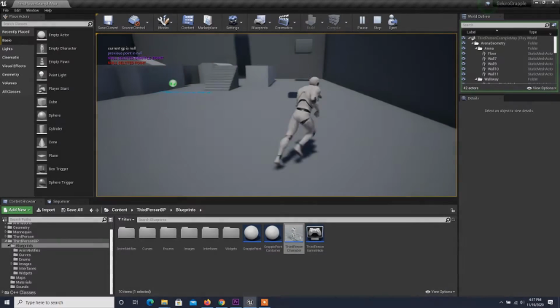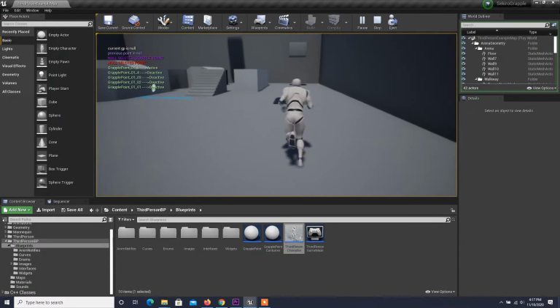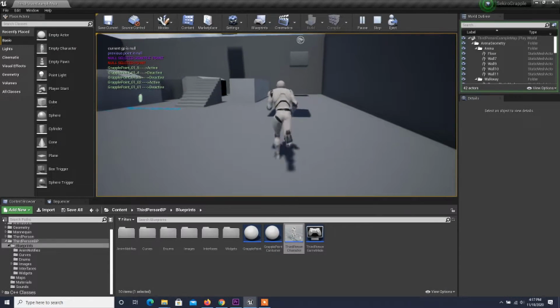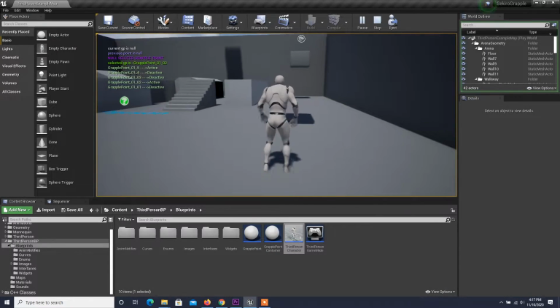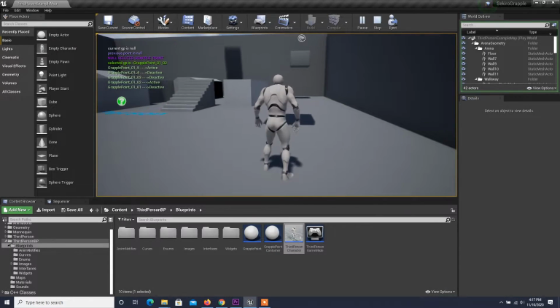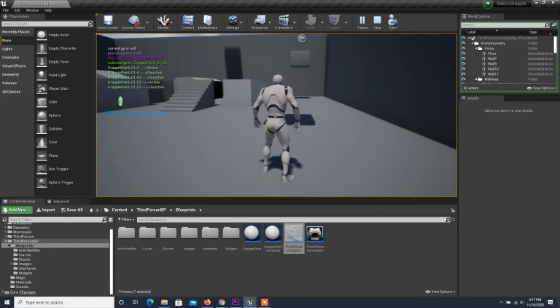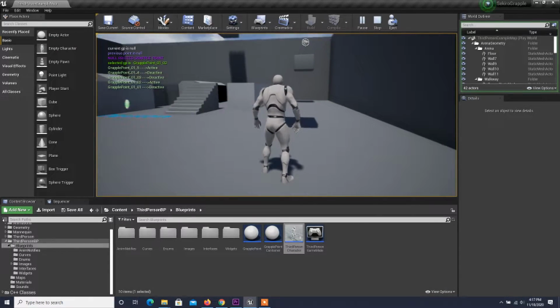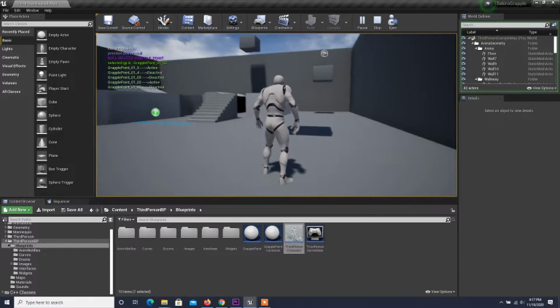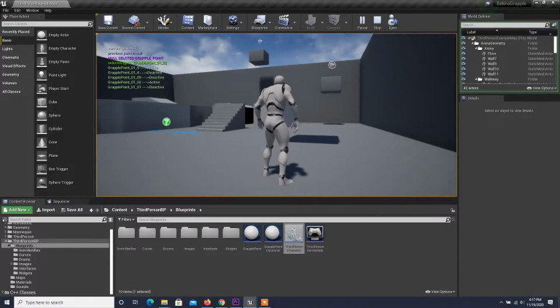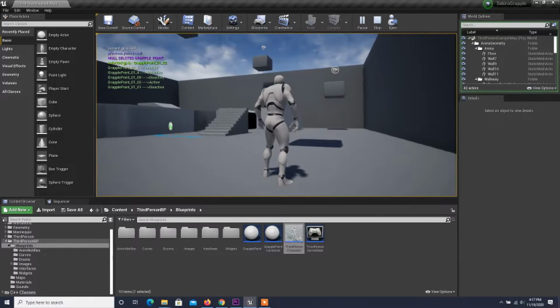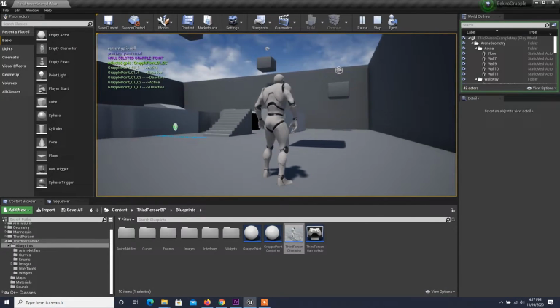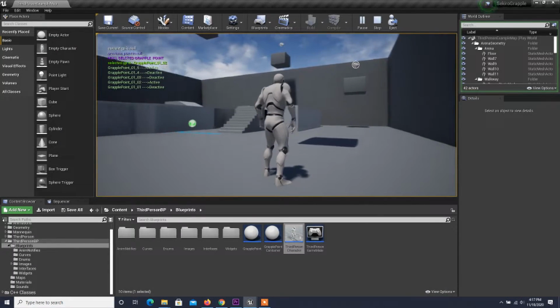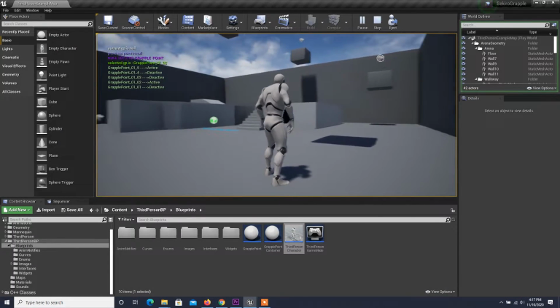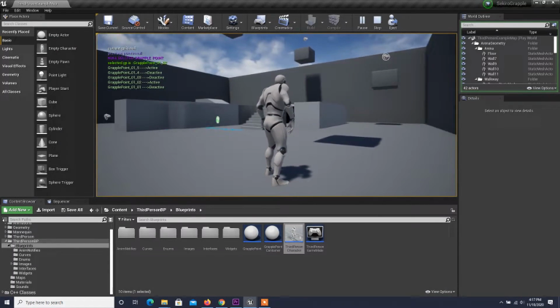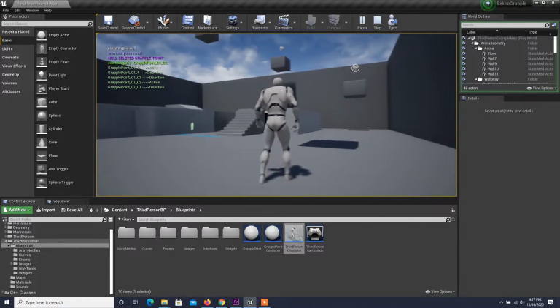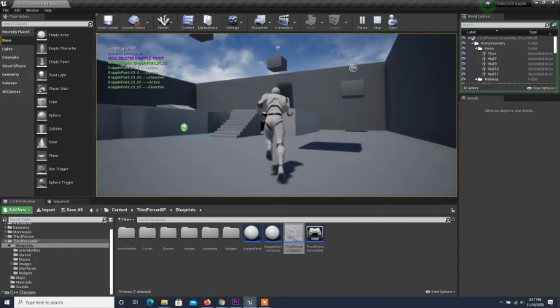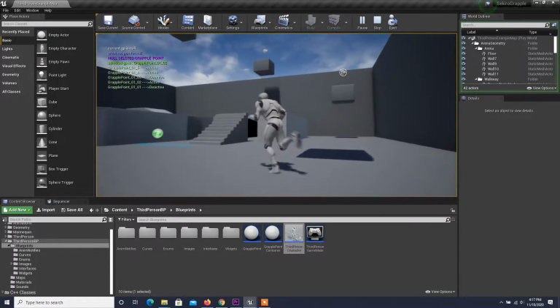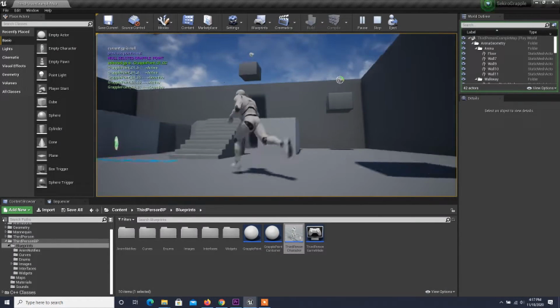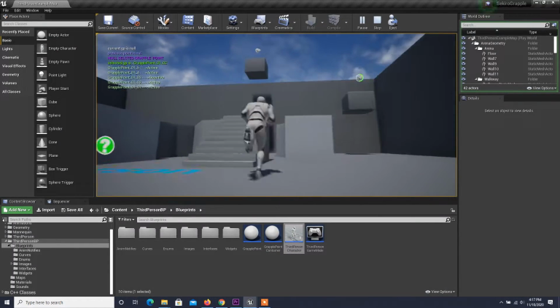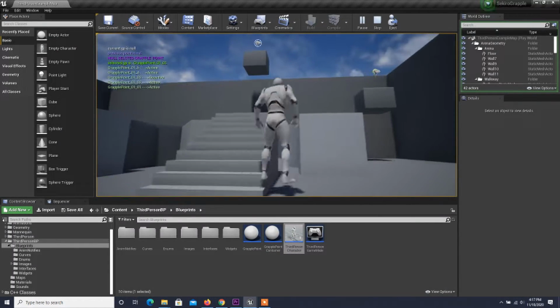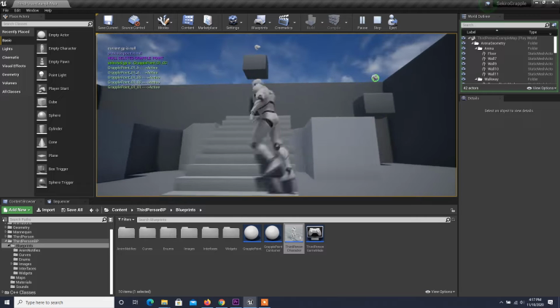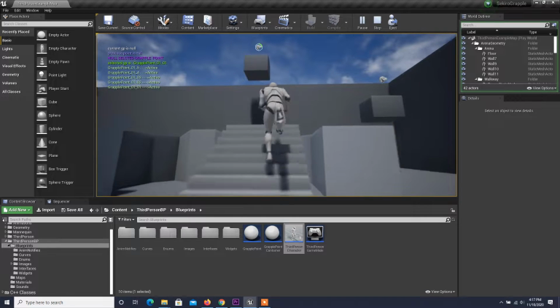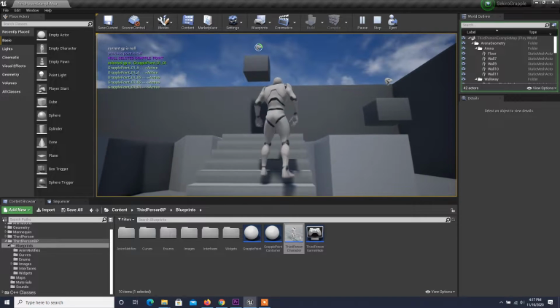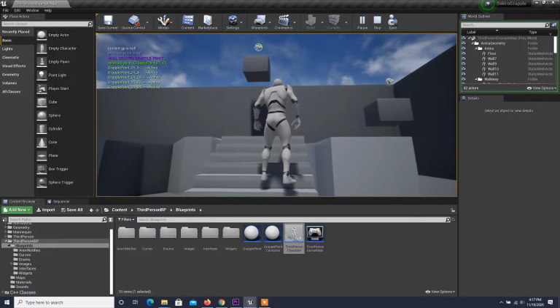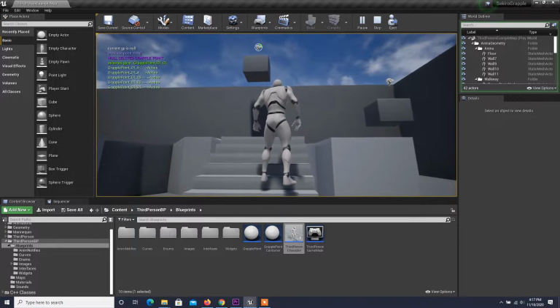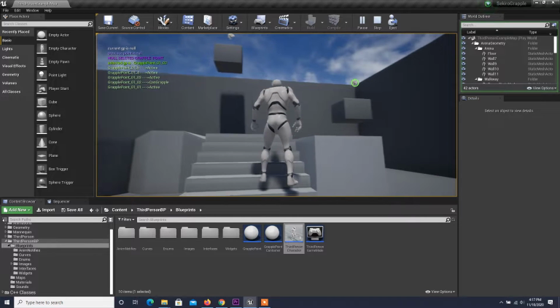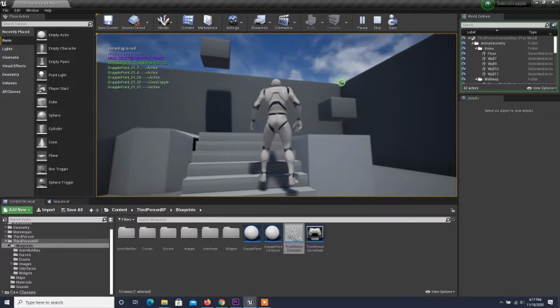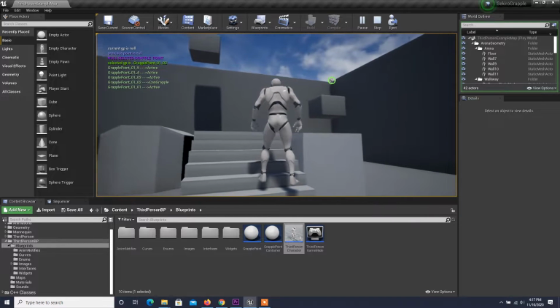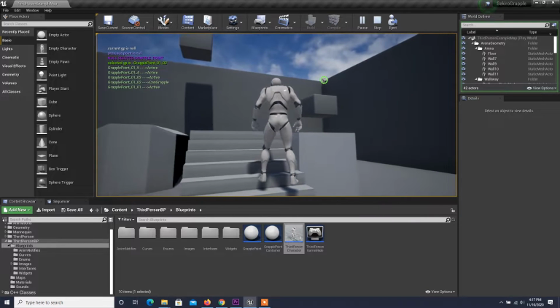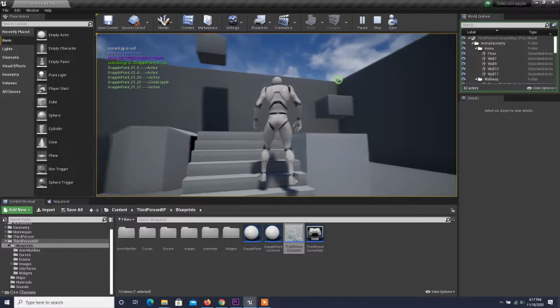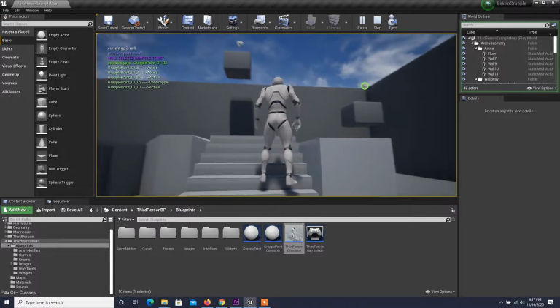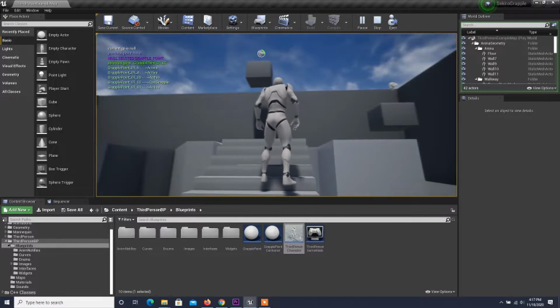Finally, let's do a test to see how our grapple point system works. Here is how it looks now.